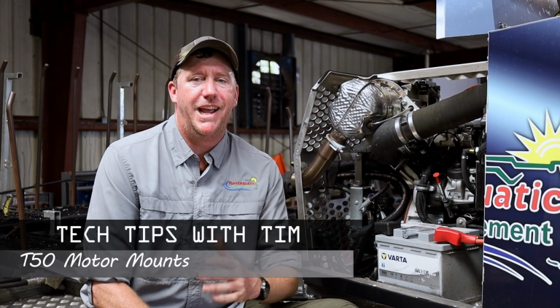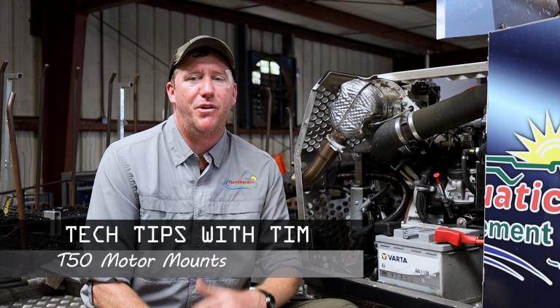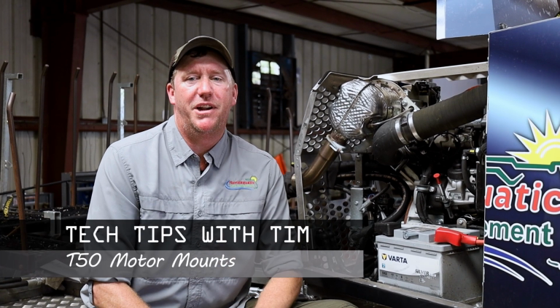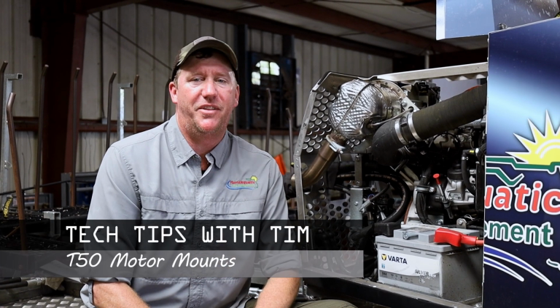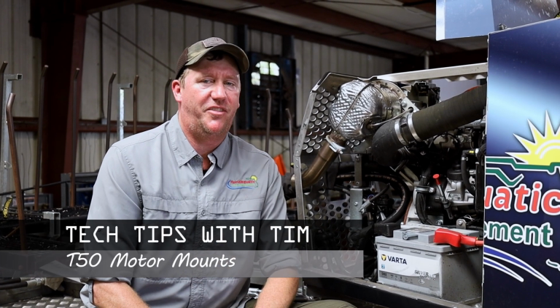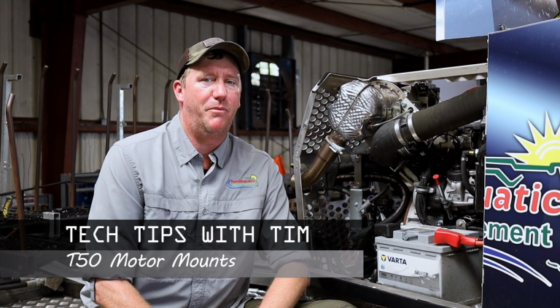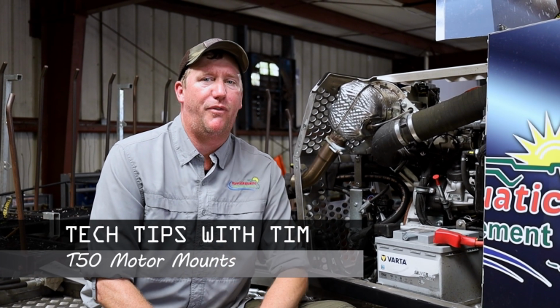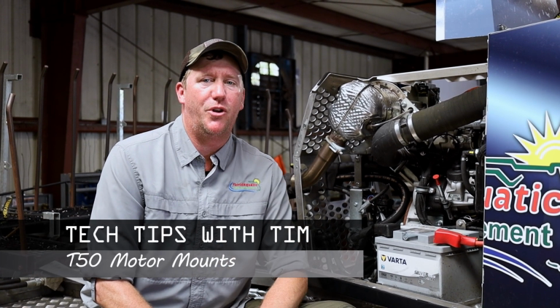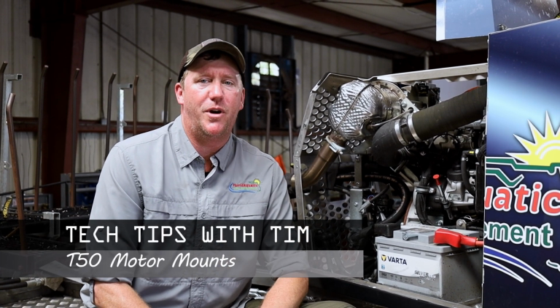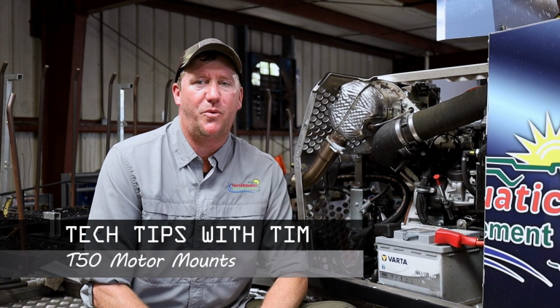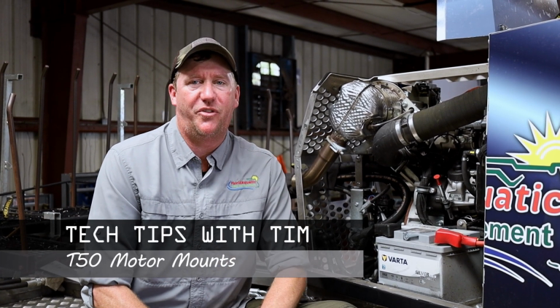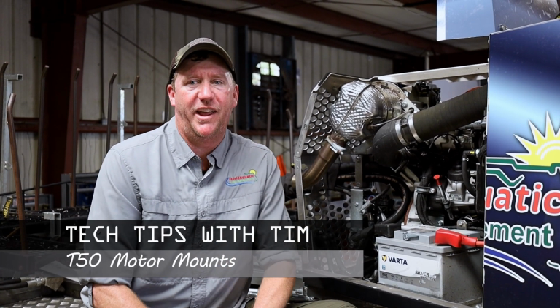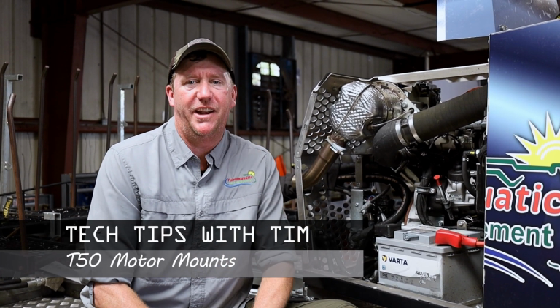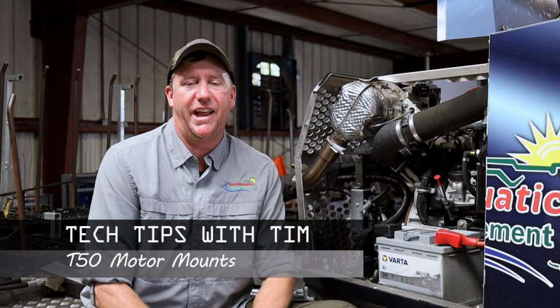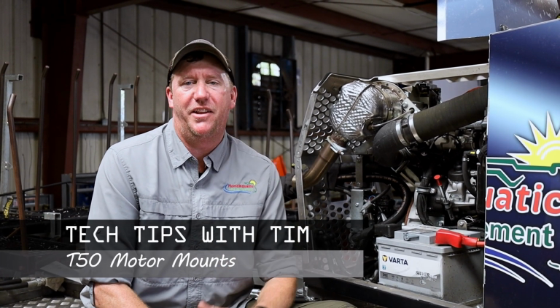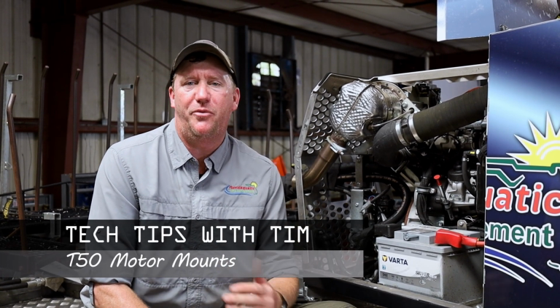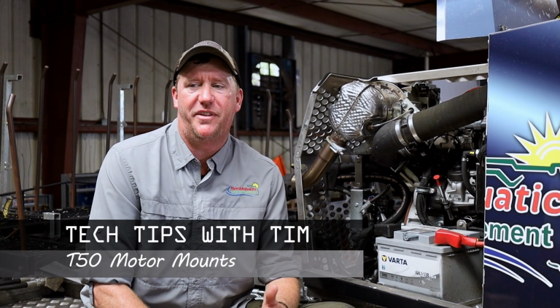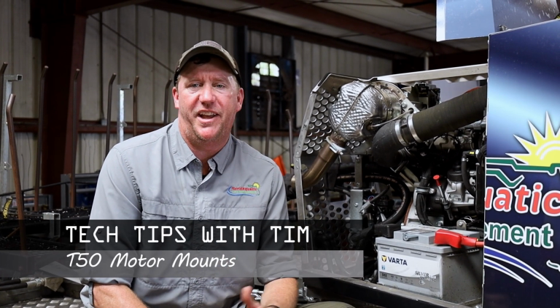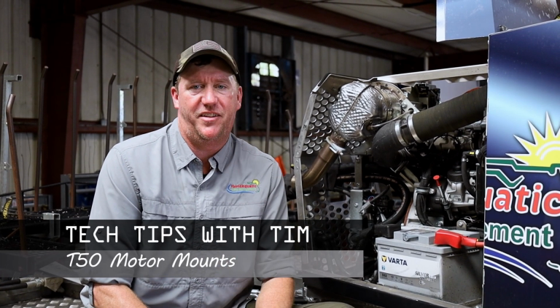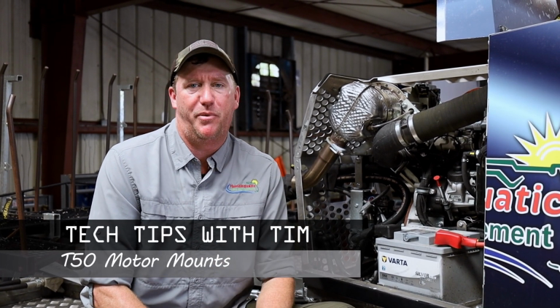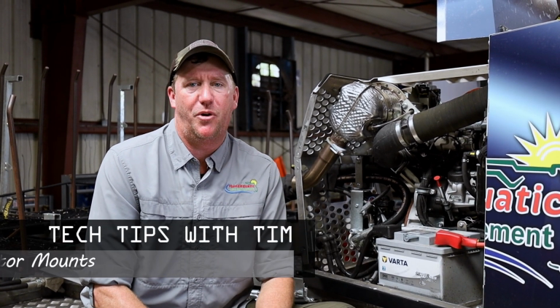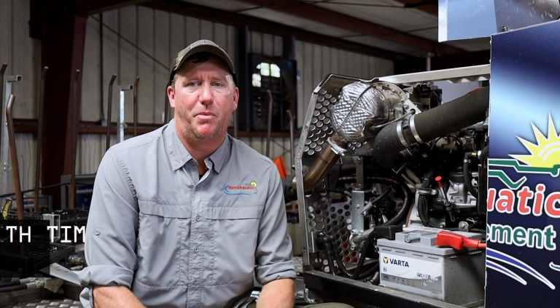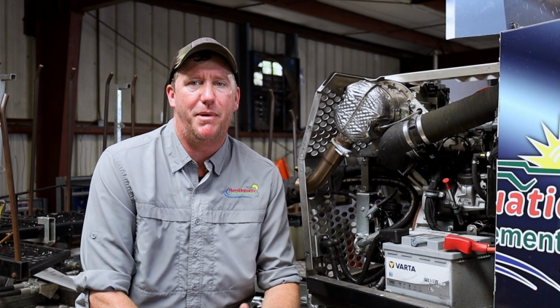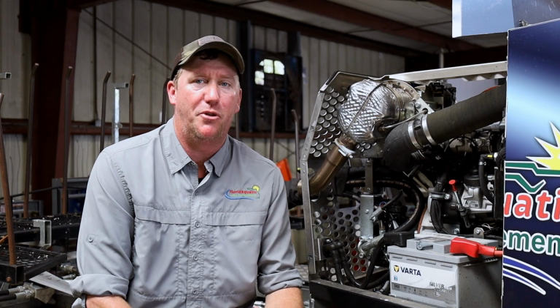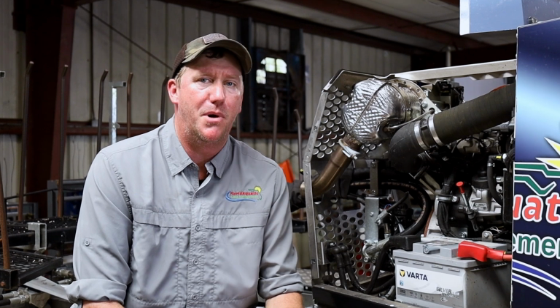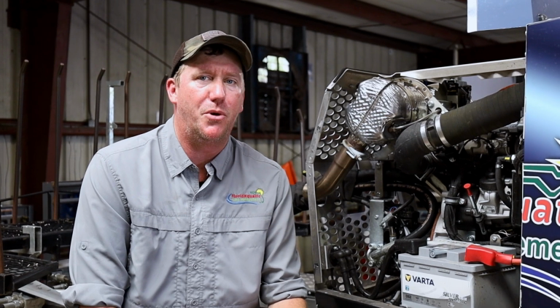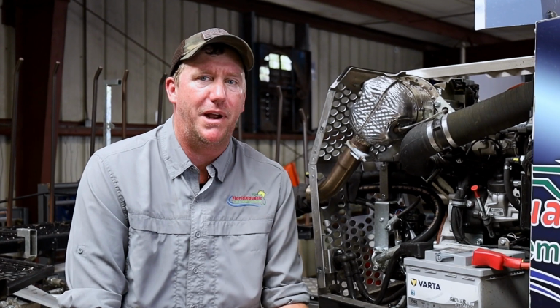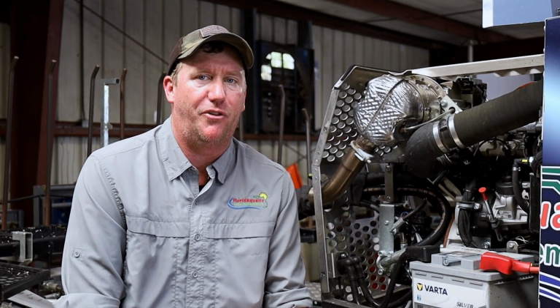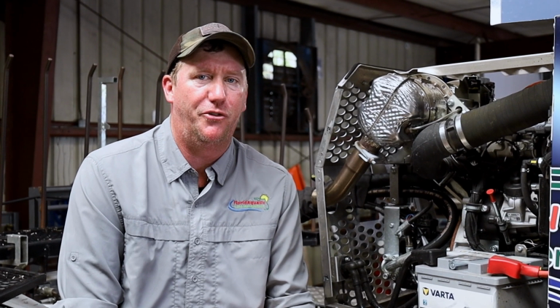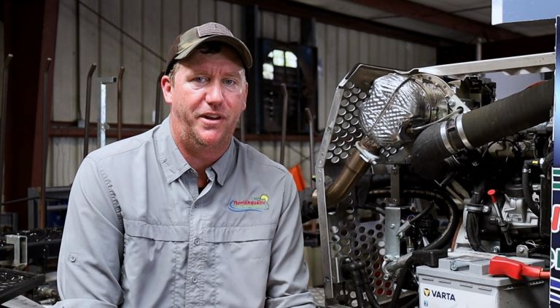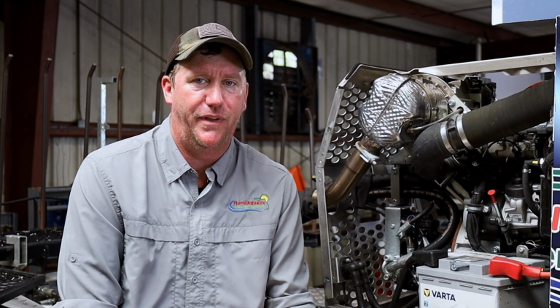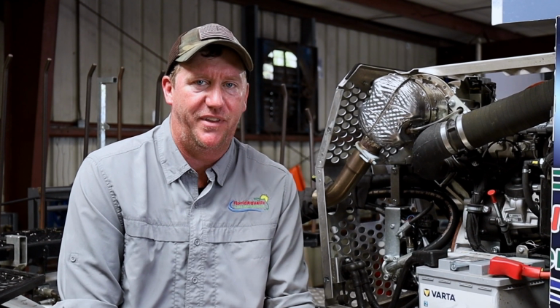Hey everybody, this is Tim with Florida Aquatic once again, and this week's tech tip is going to be about the motor mounts on your T50.